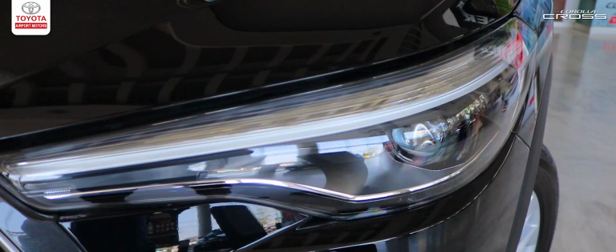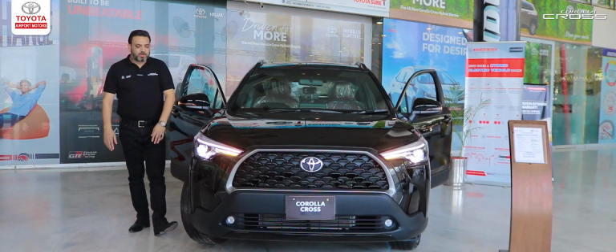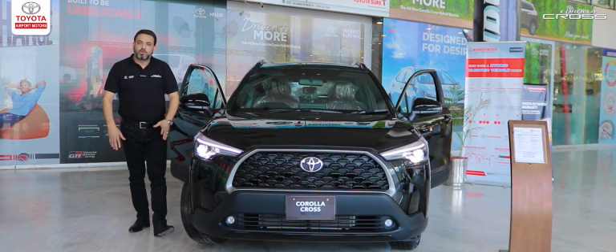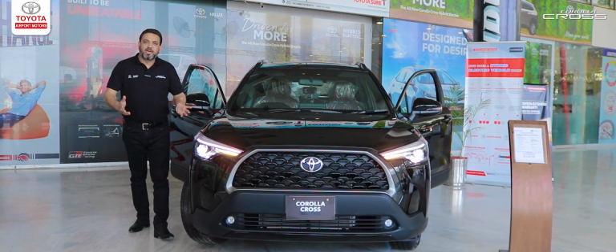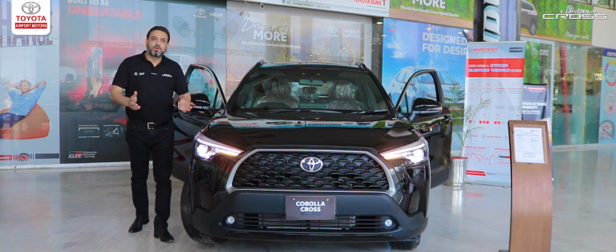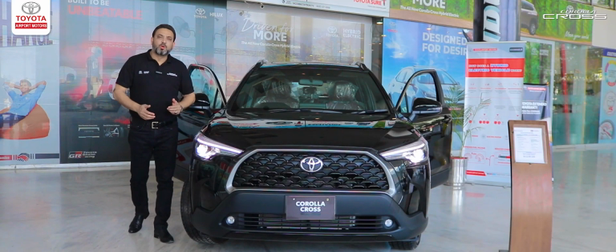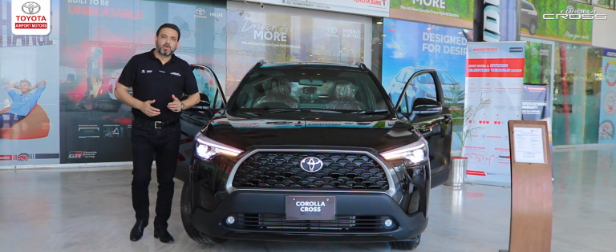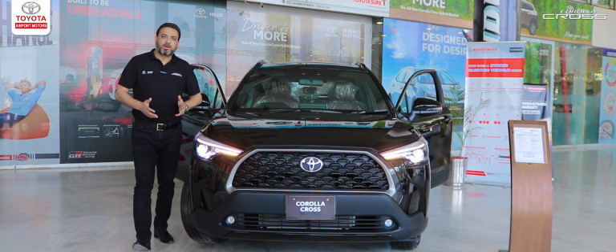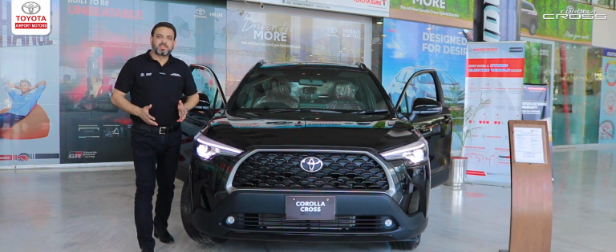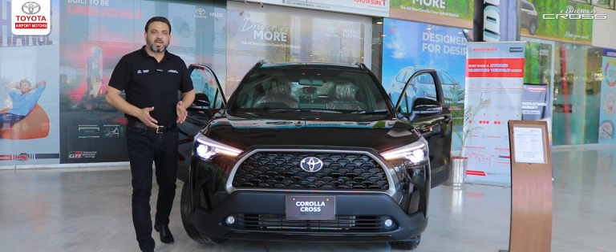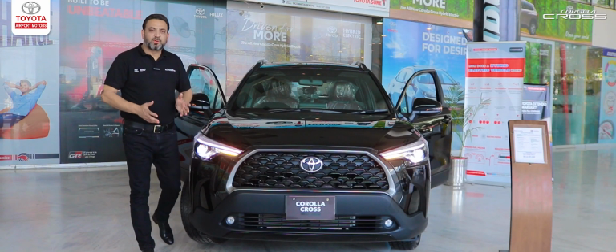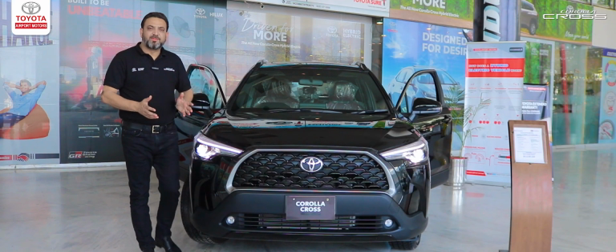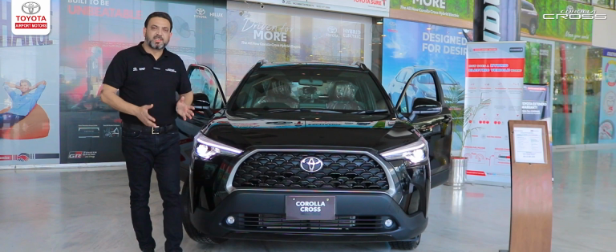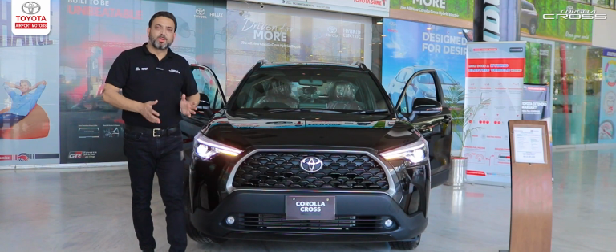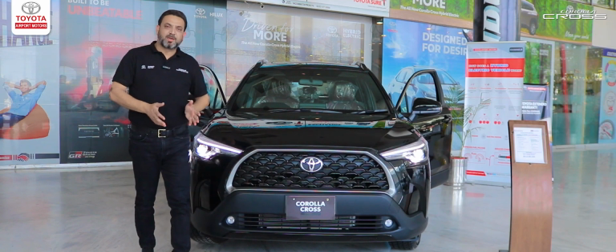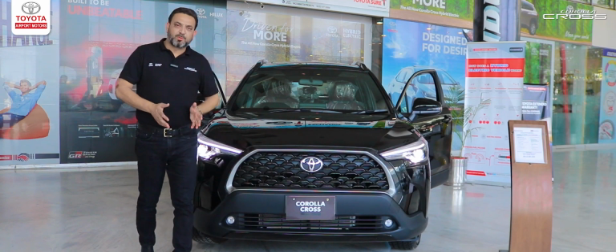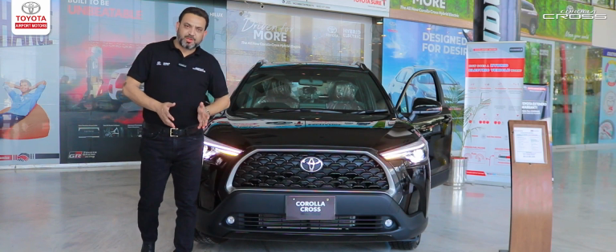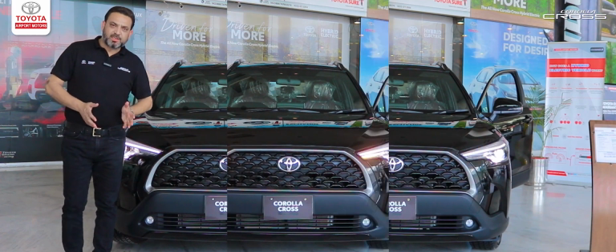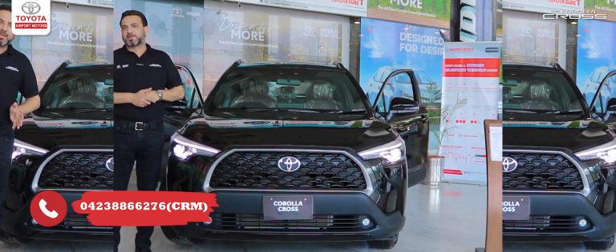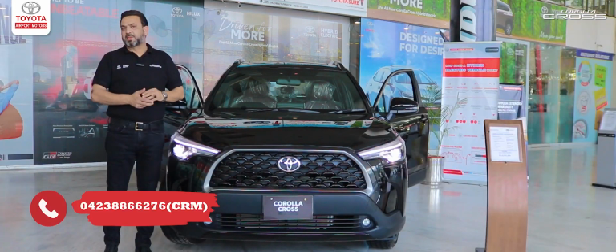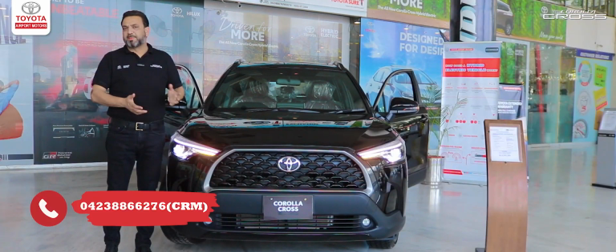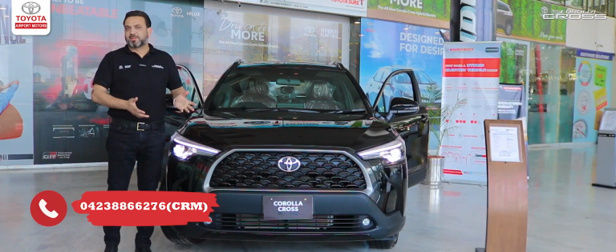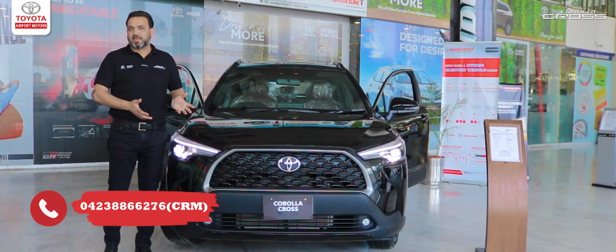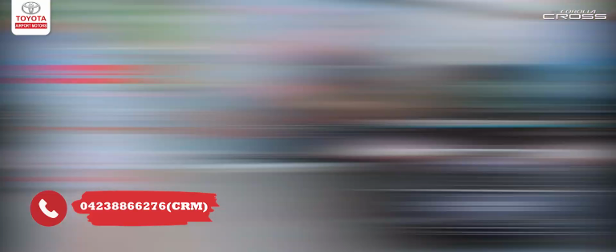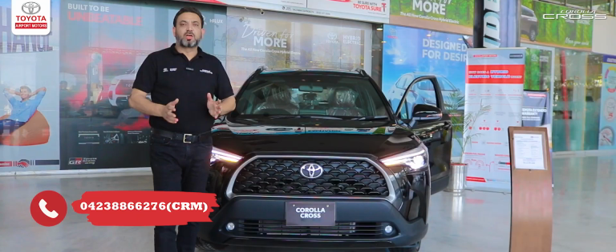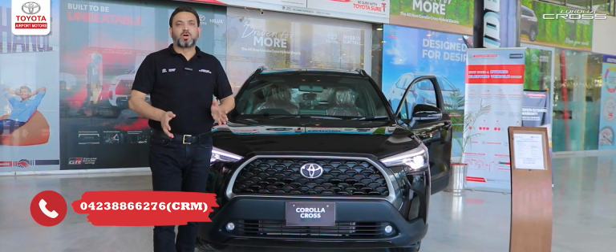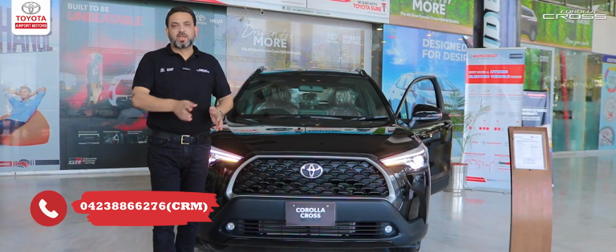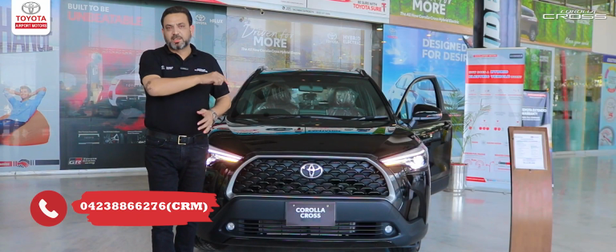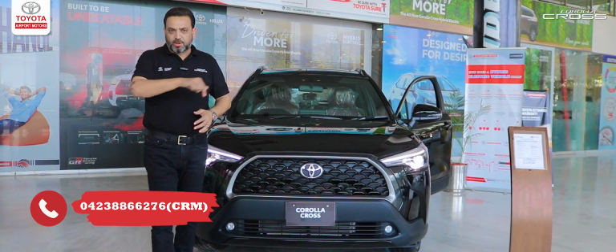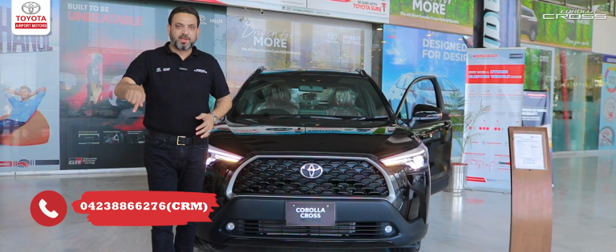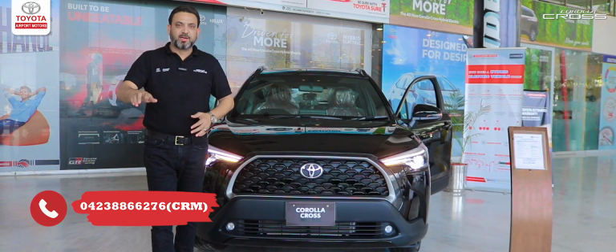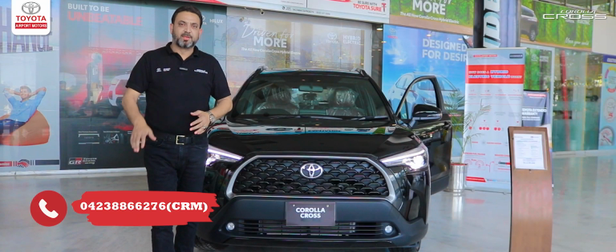So, to get to know more about this car, you can visit Toyota Airport Motors, subscribe to our channel, or call us at our given numbers.